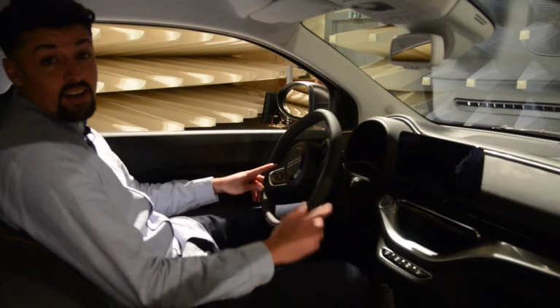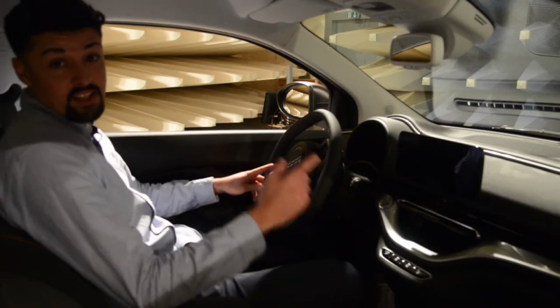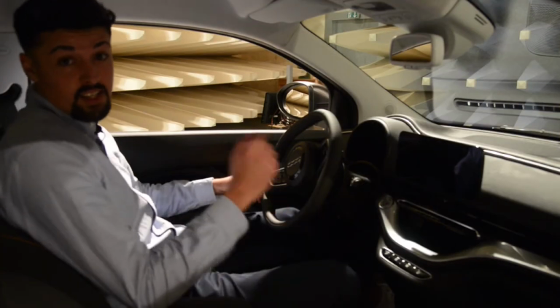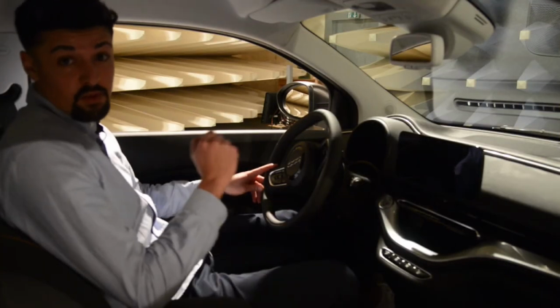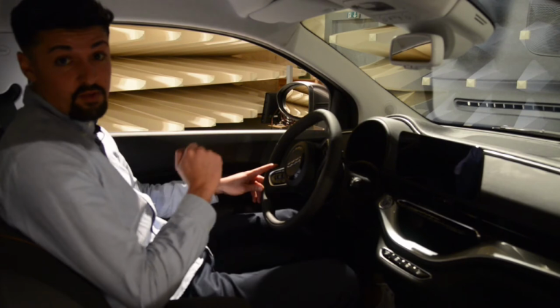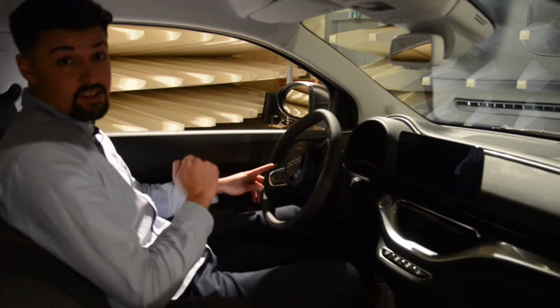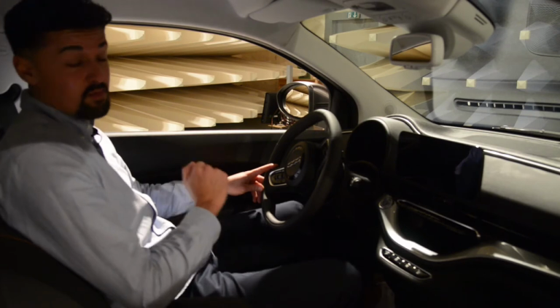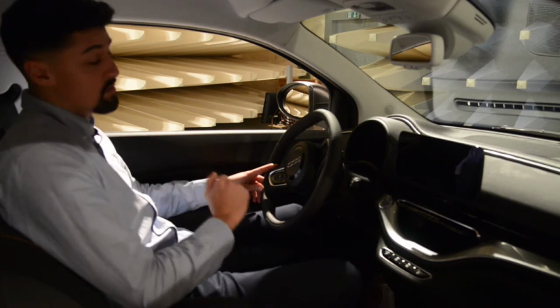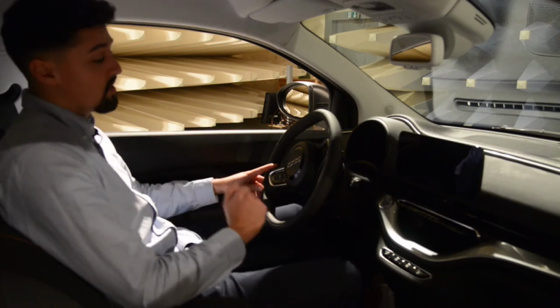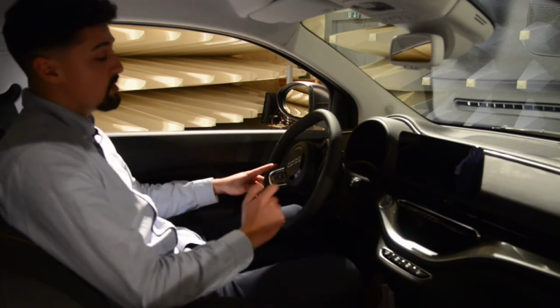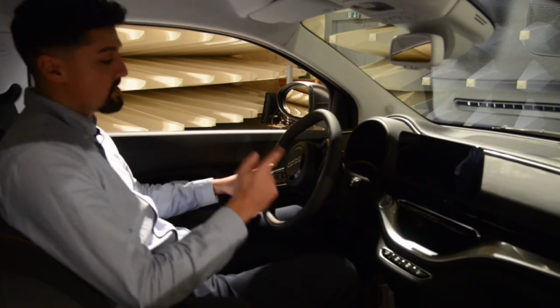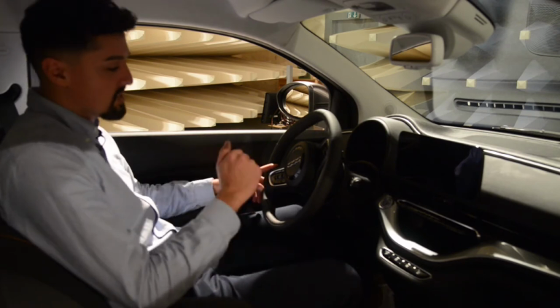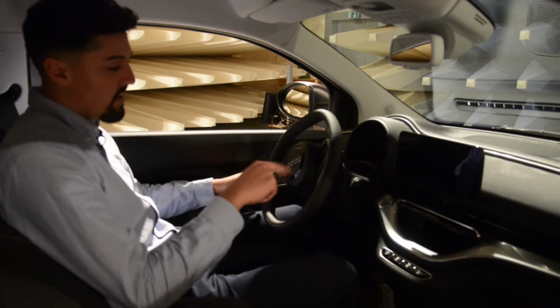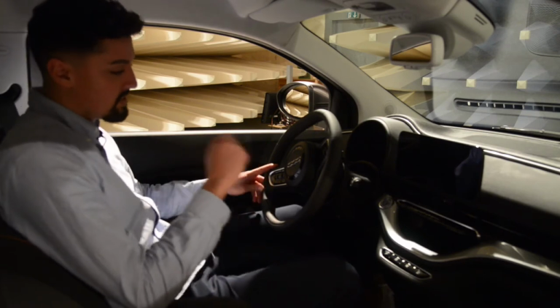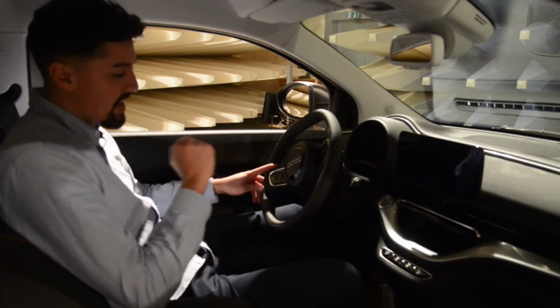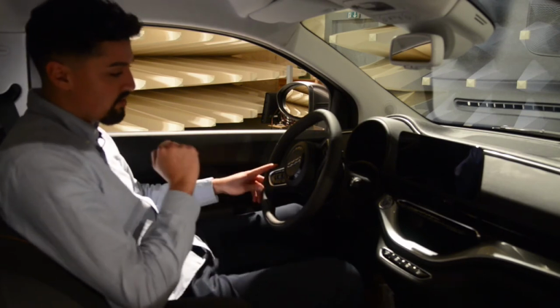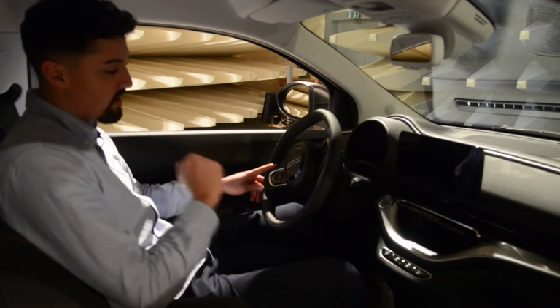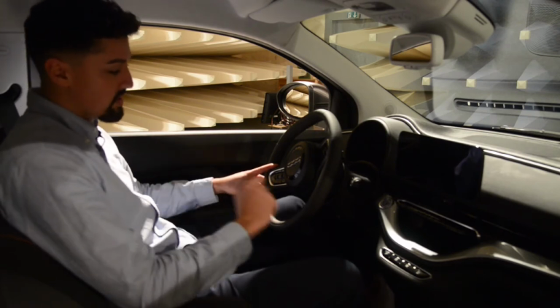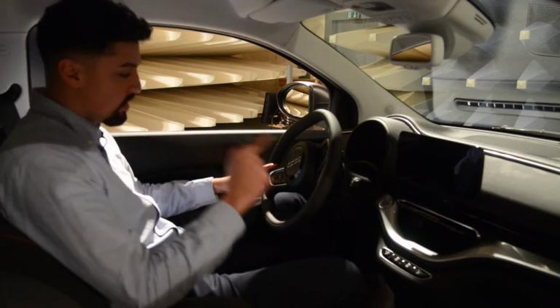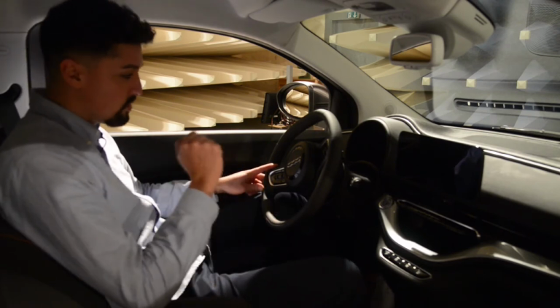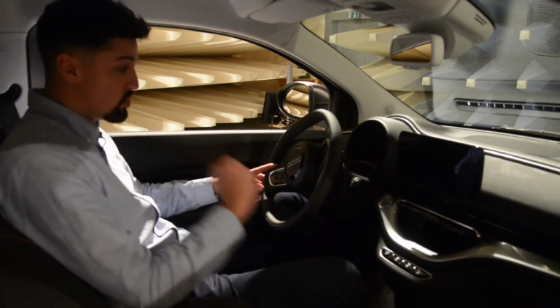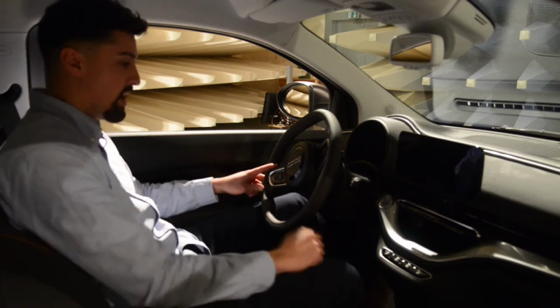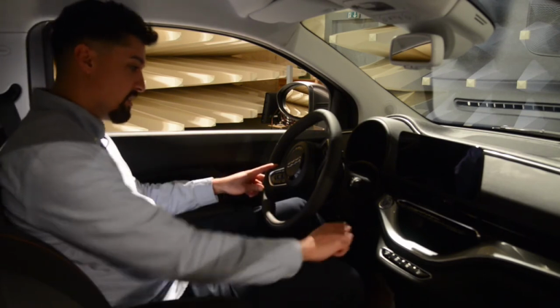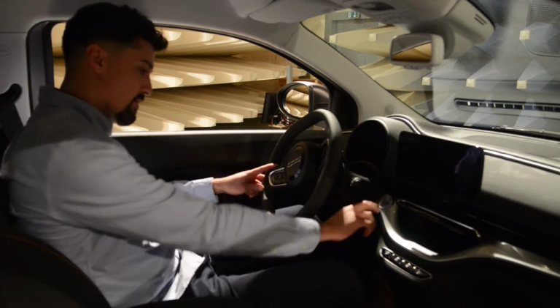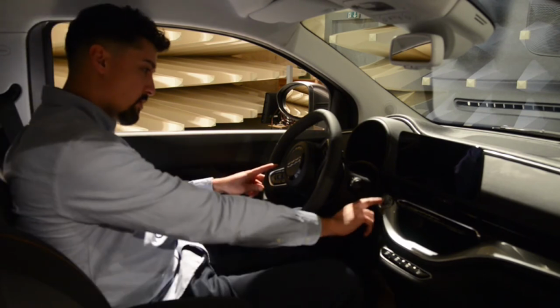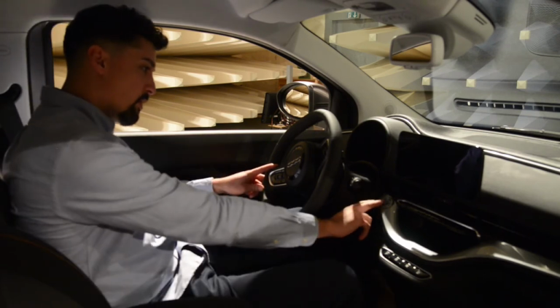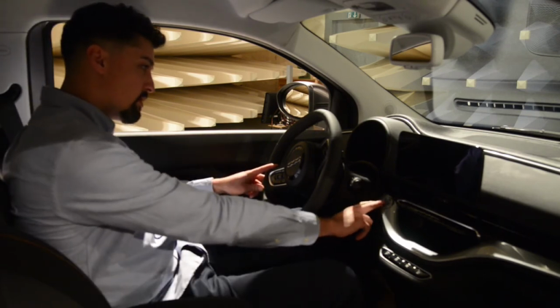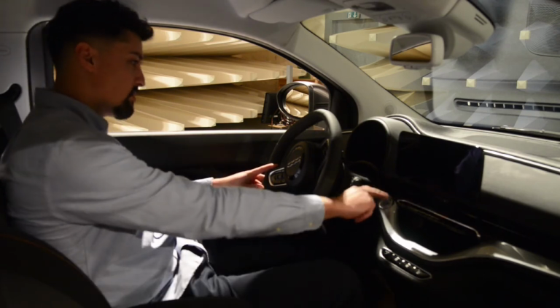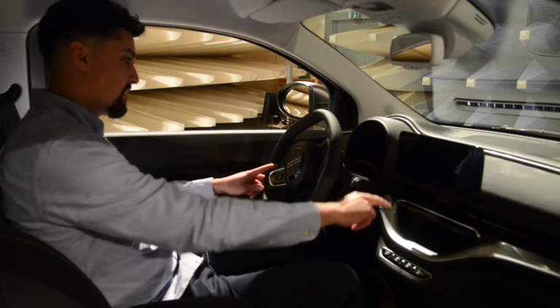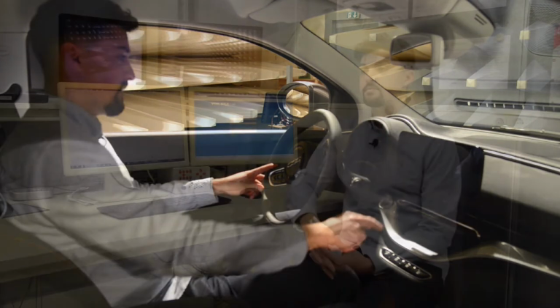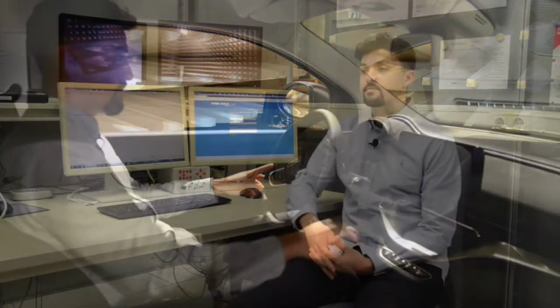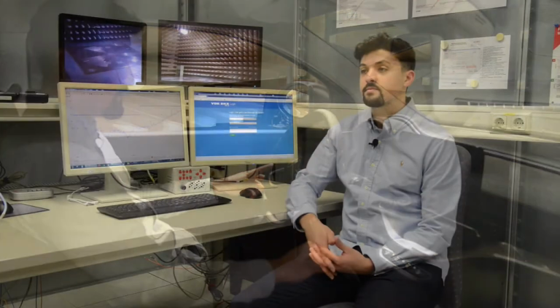Eine Sicherheitsprüfung, die es zum Beispiel noch gibt, ist, dass während des Ladevorgangs das Auto nicht starten darf und auch nicht losfahren kann.